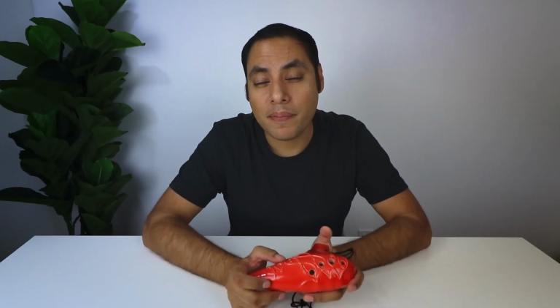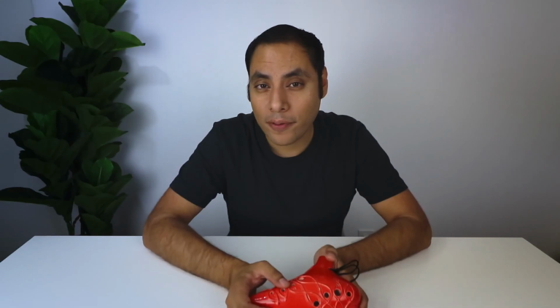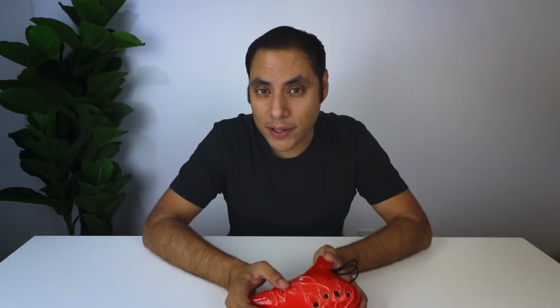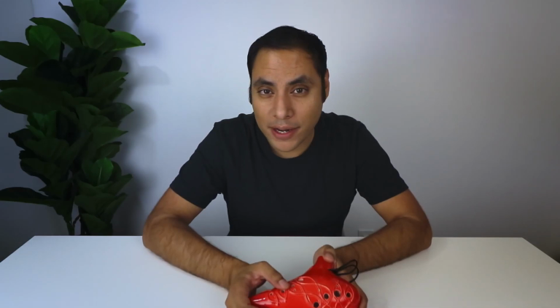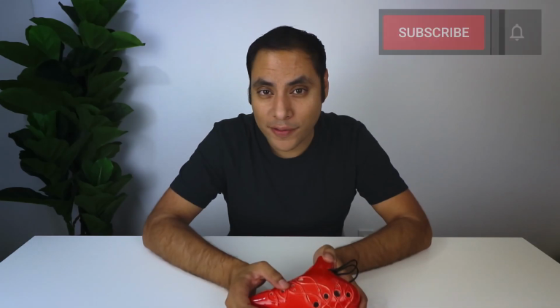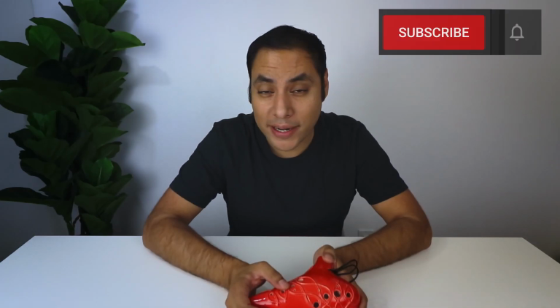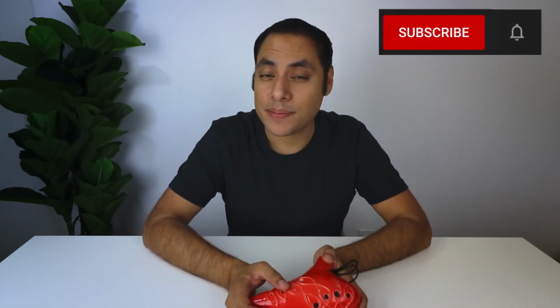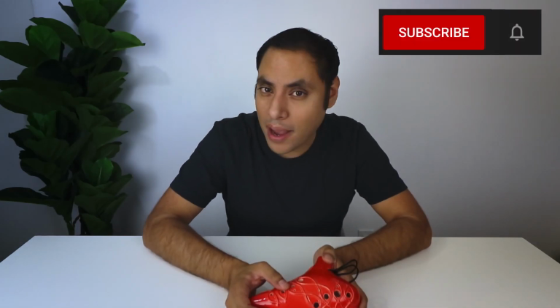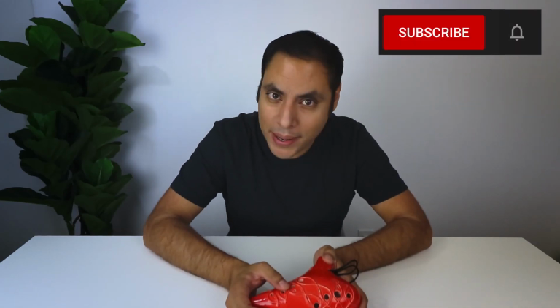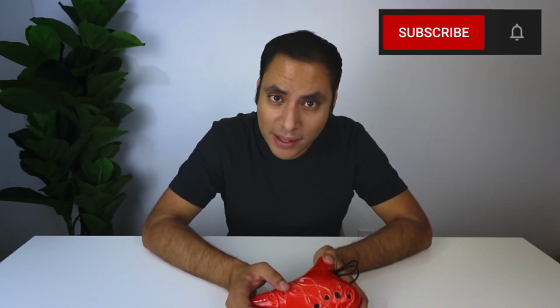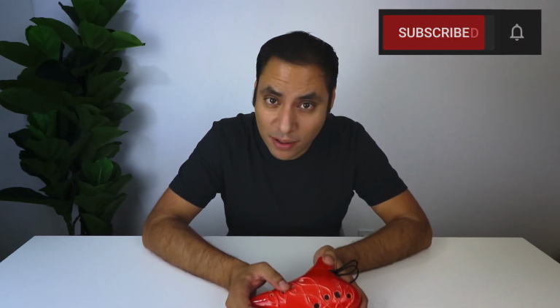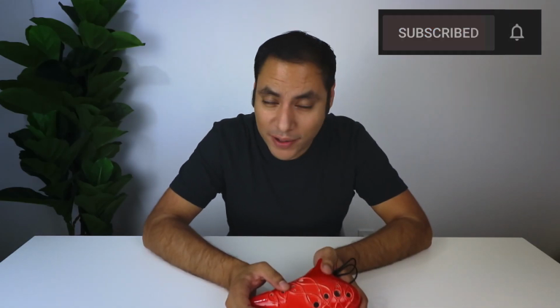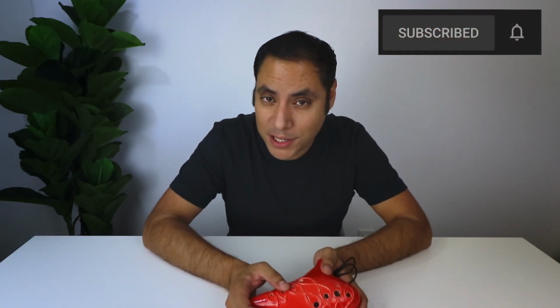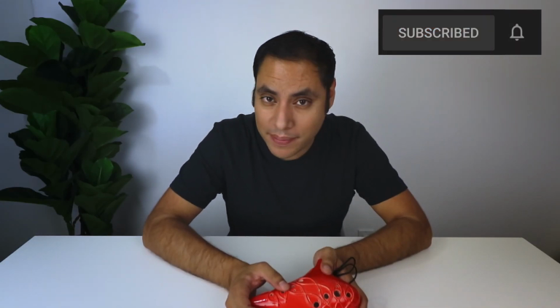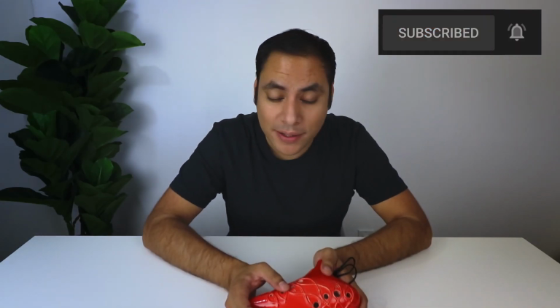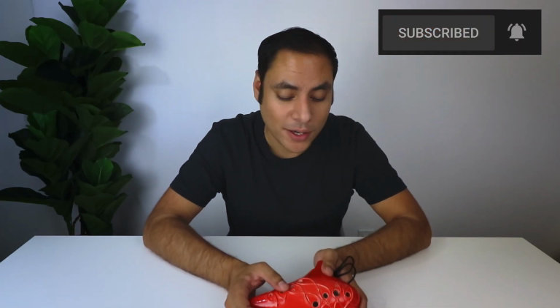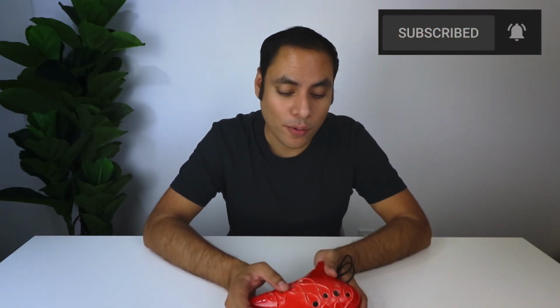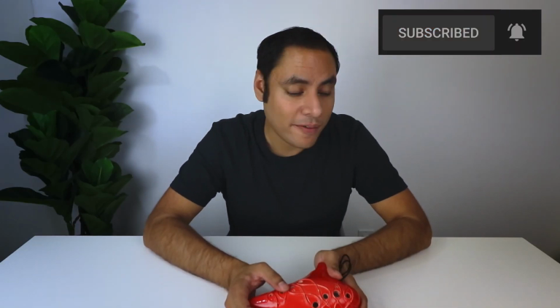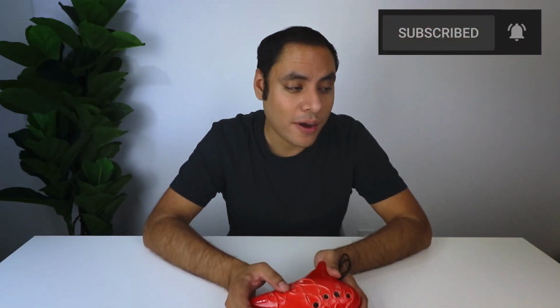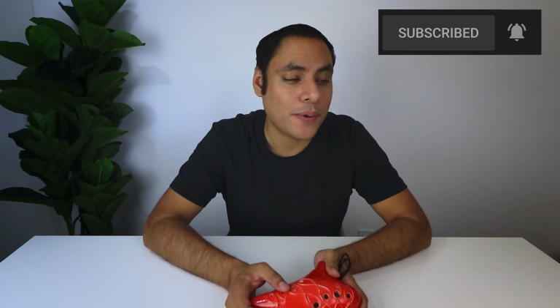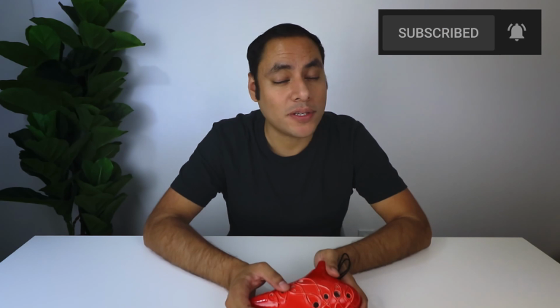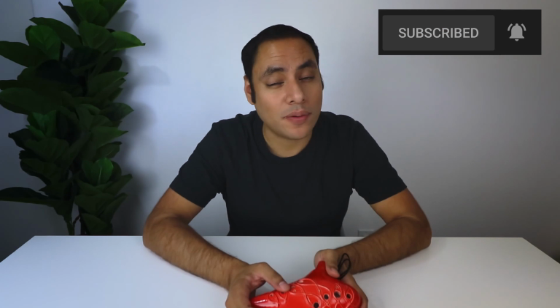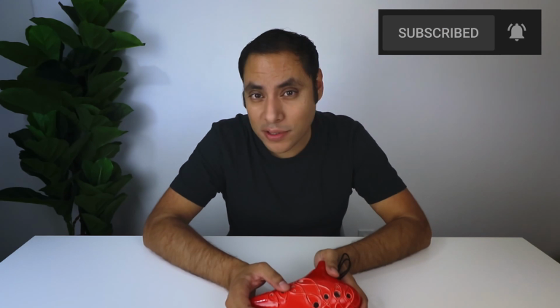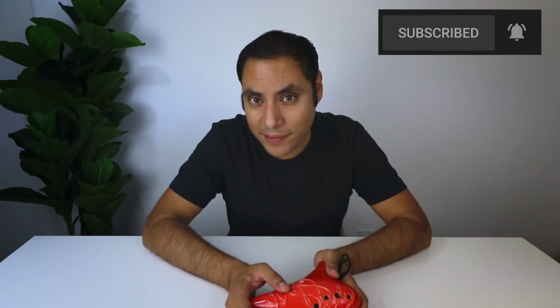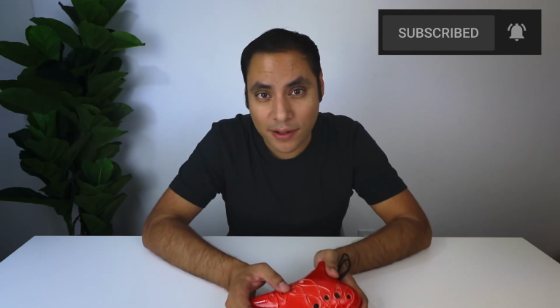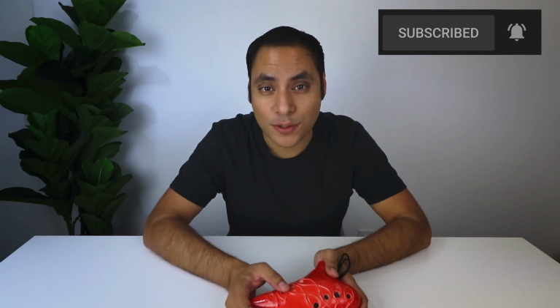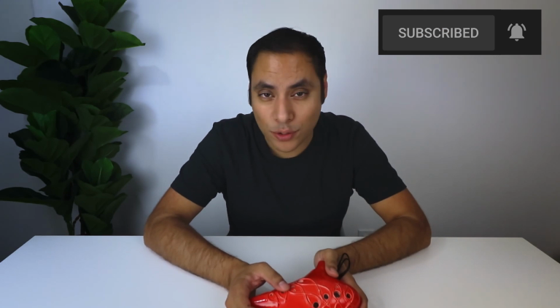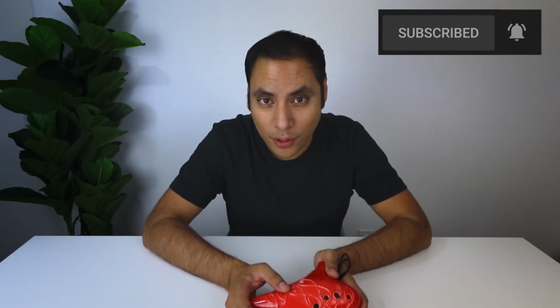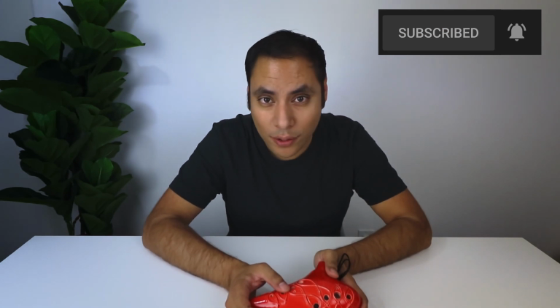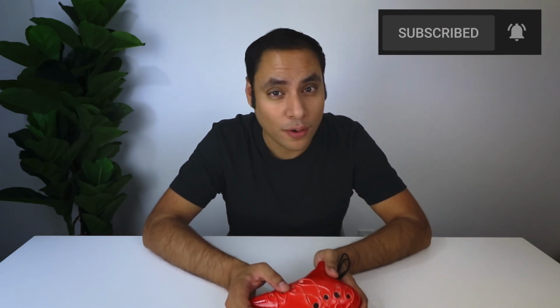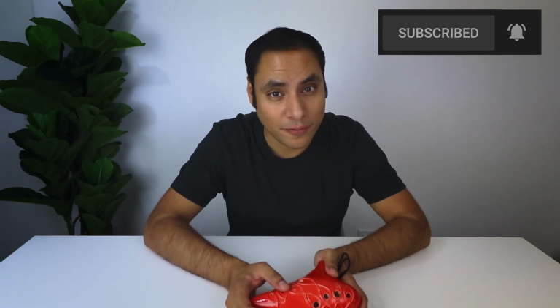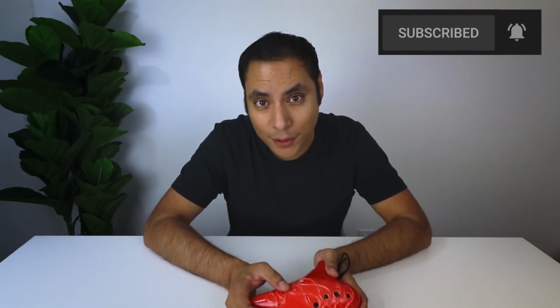But before we do that, don't forget to subscribe and hit that notification bell so you know whenever I post a new music video, tutorial, or review.